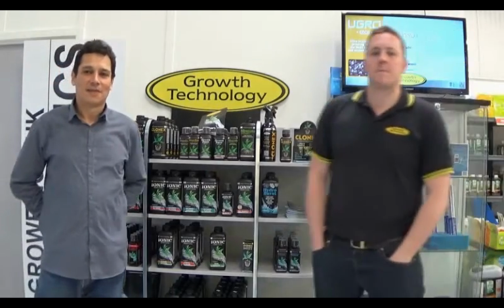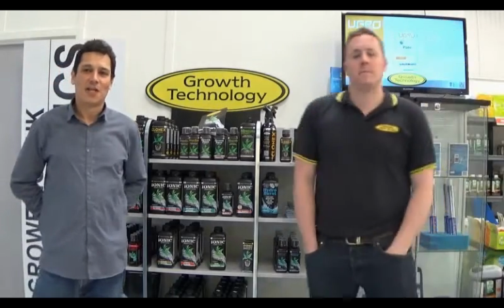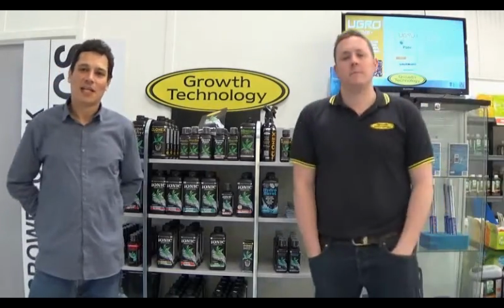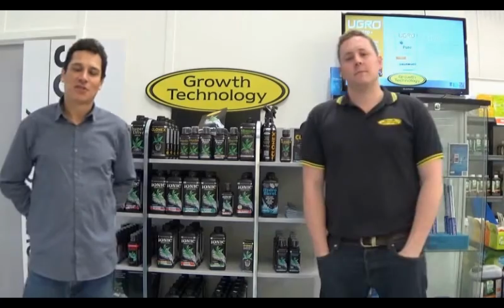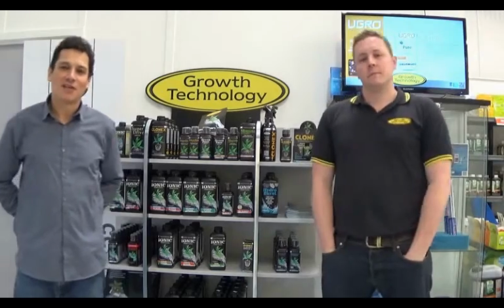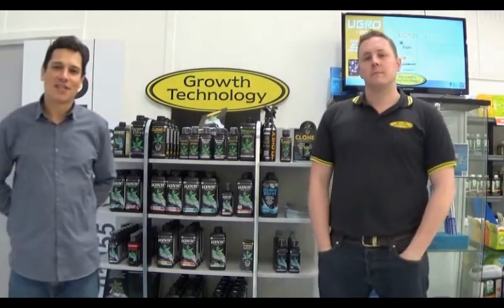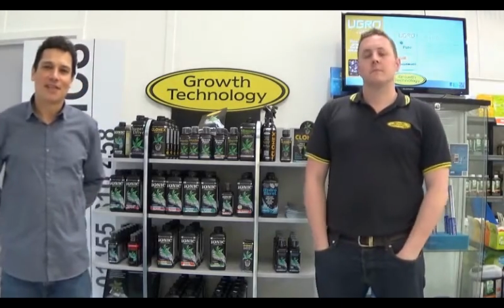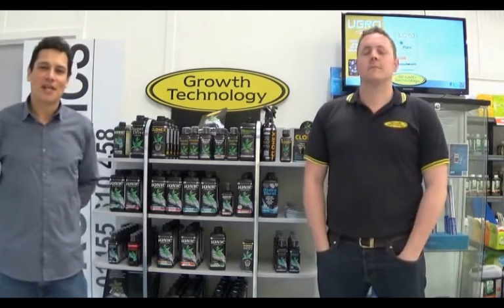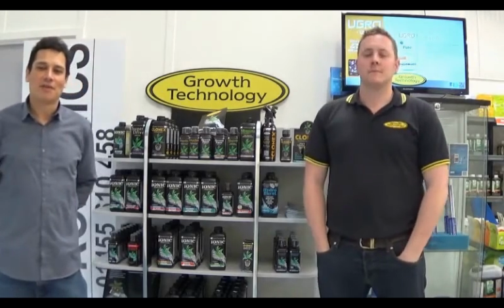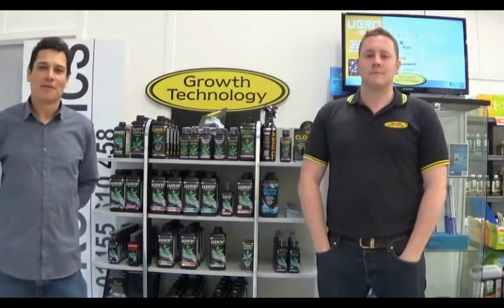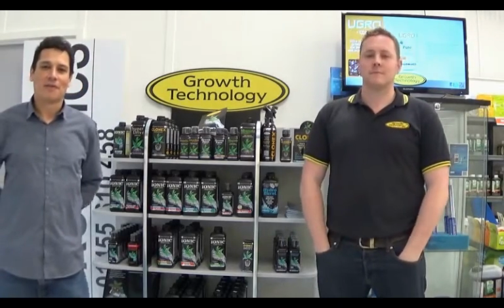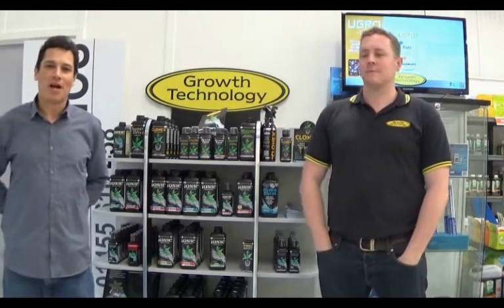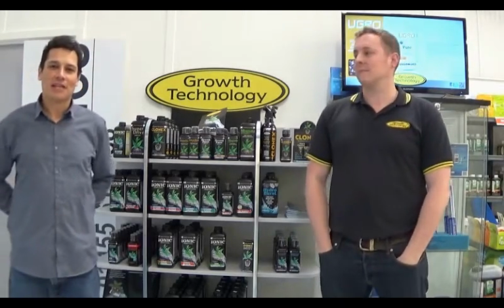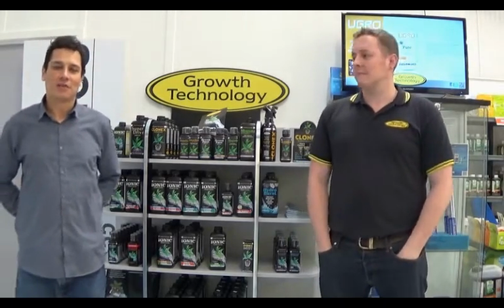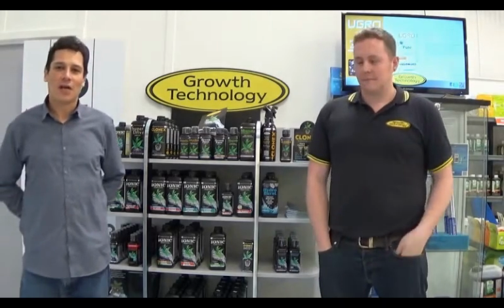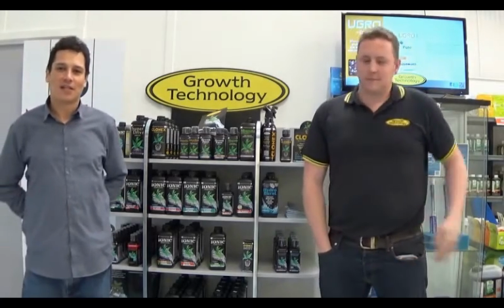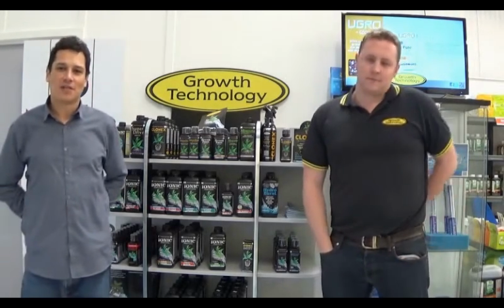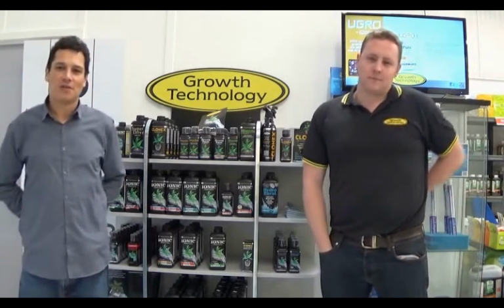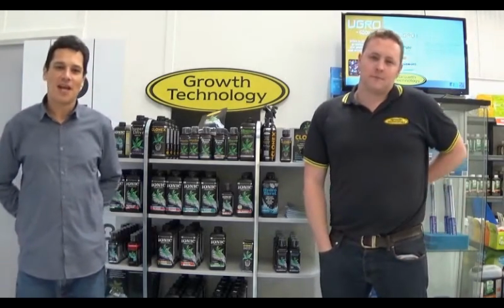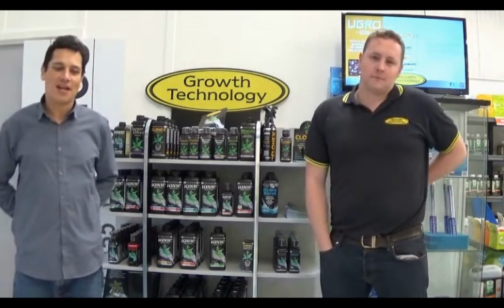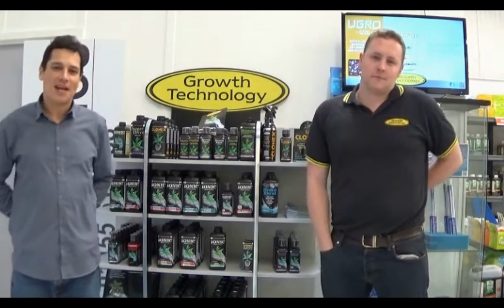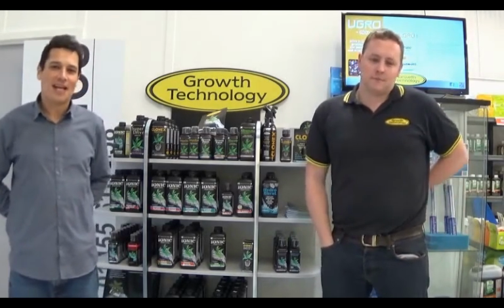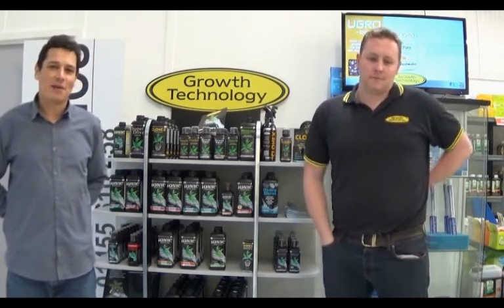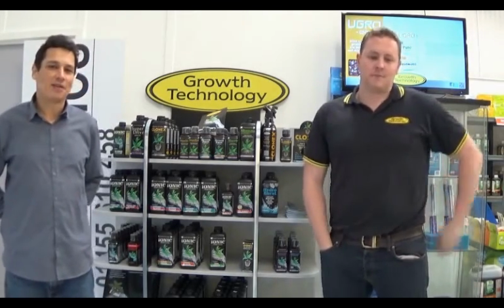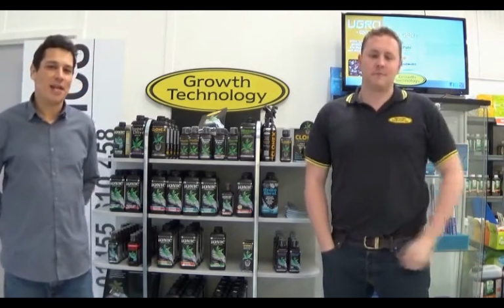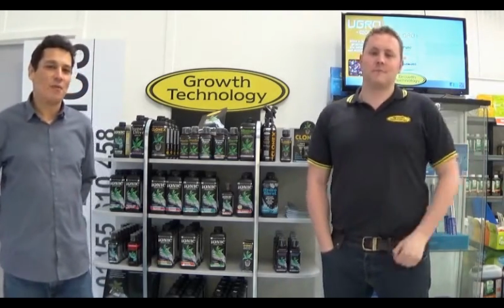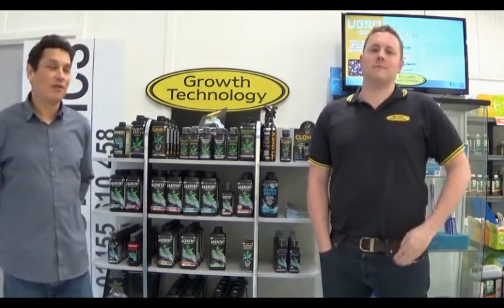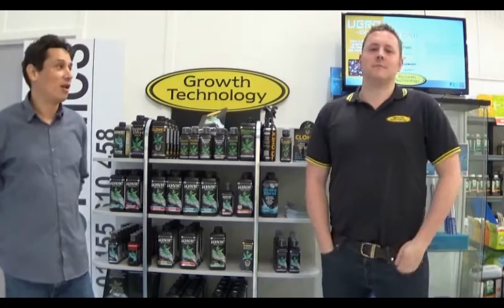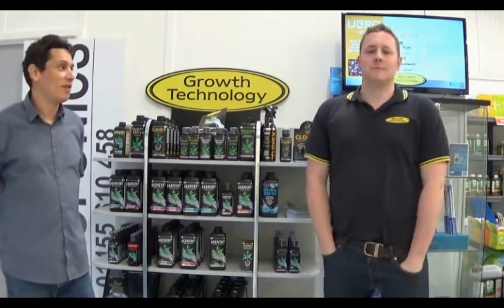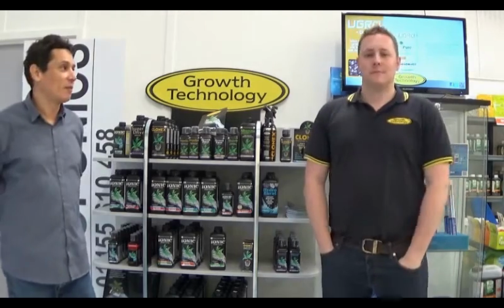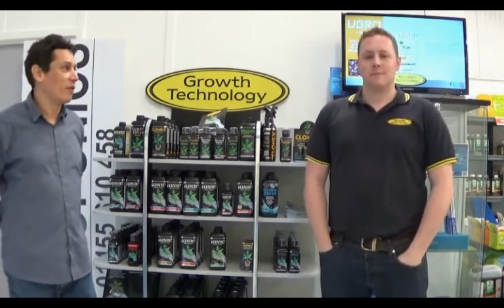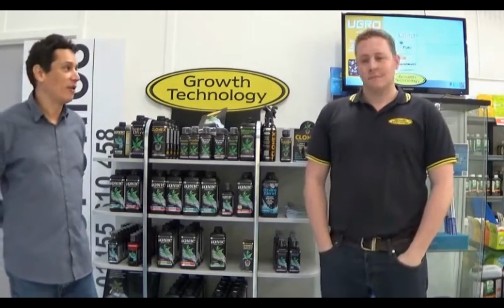Hello, my name is Carlos, and I'd like to thank you for logging into growx.co.uk. I am here today with Jonathan from Growth Technology.